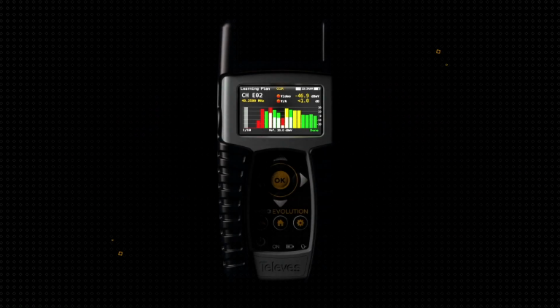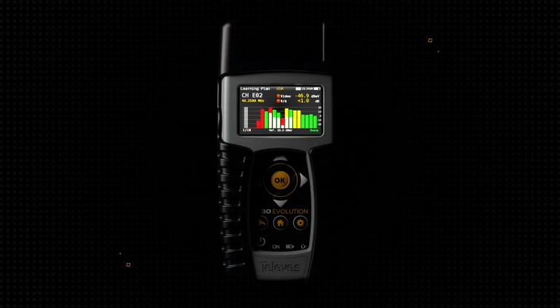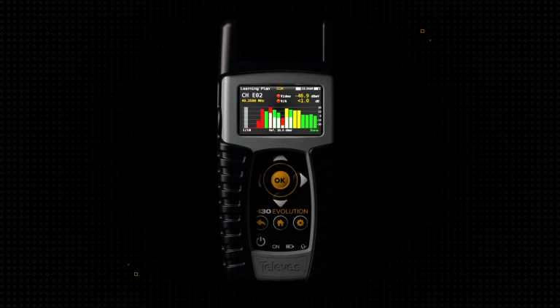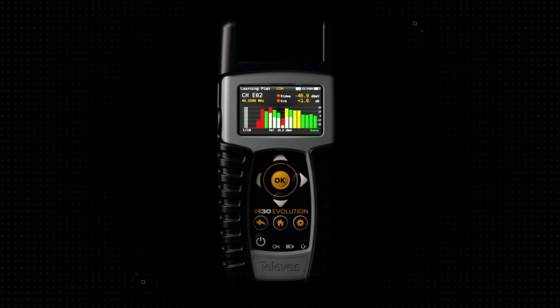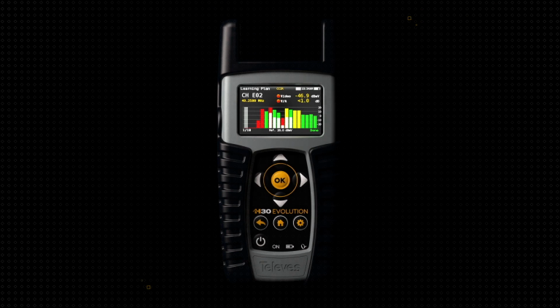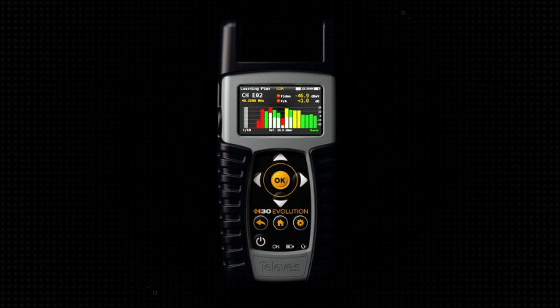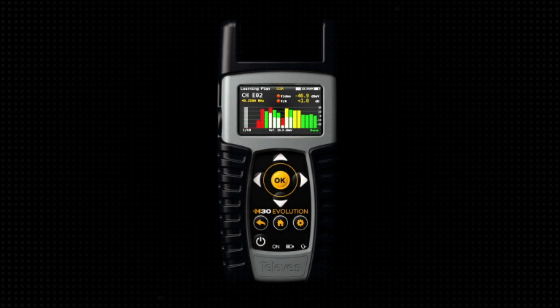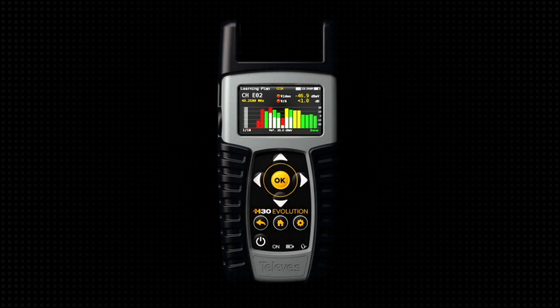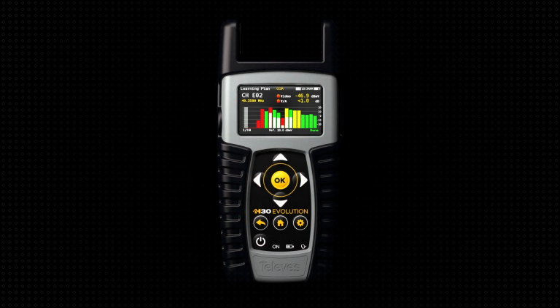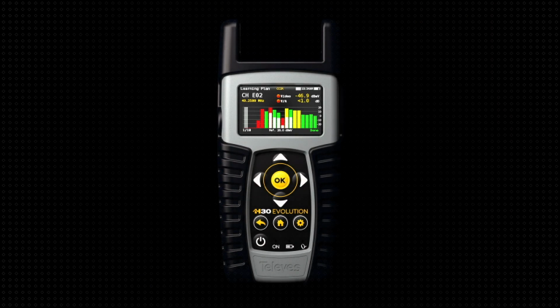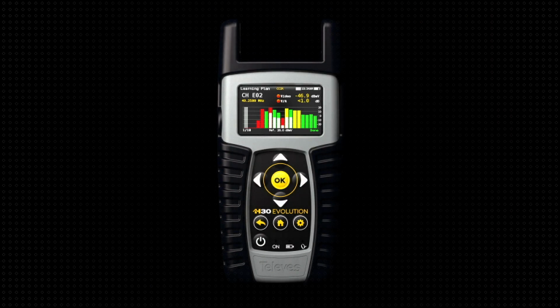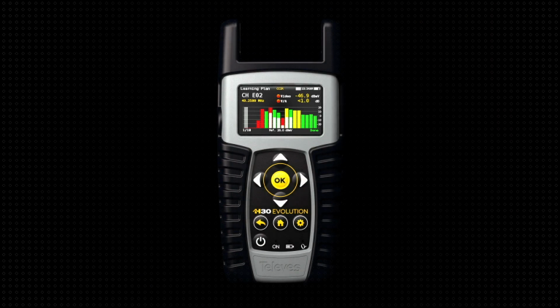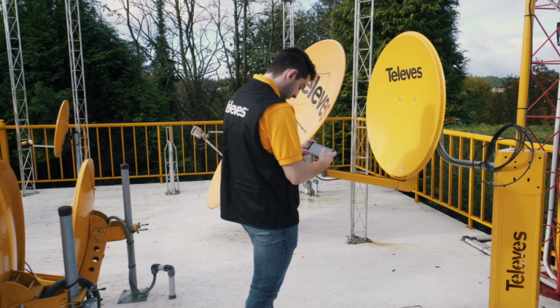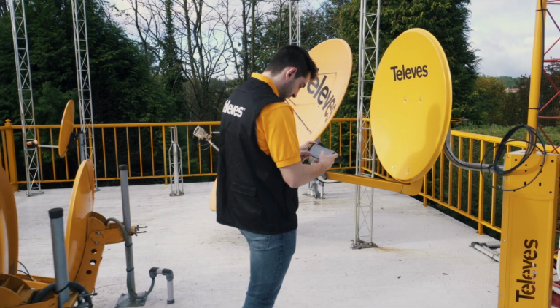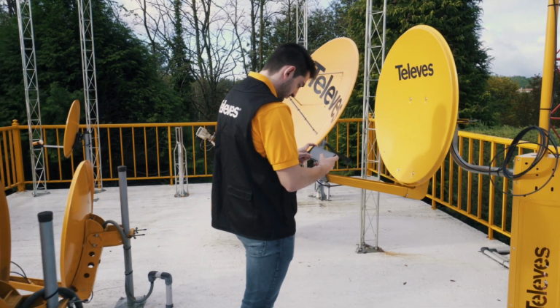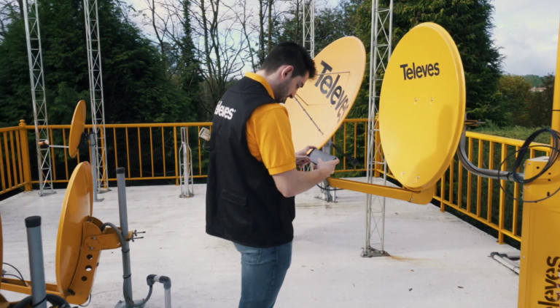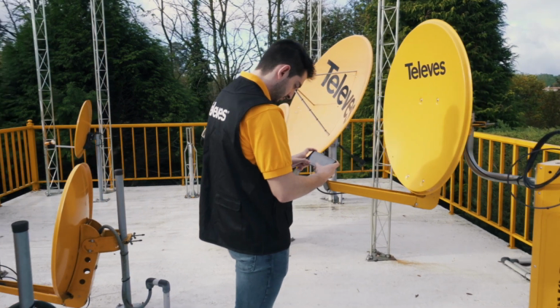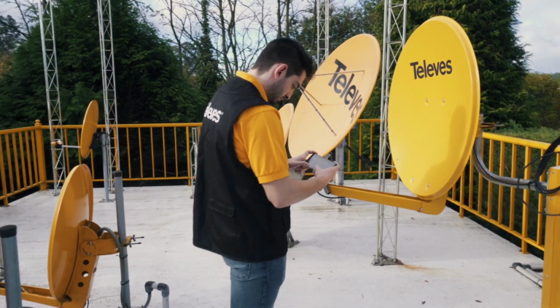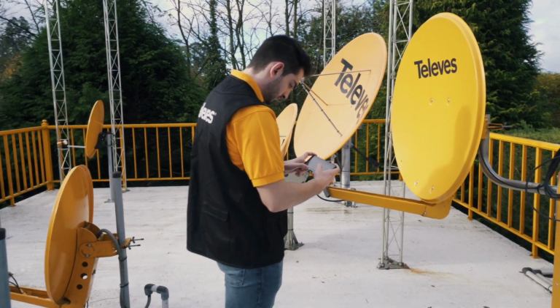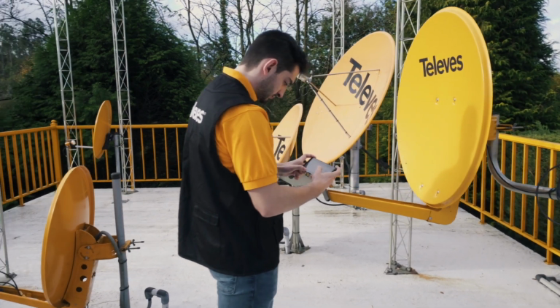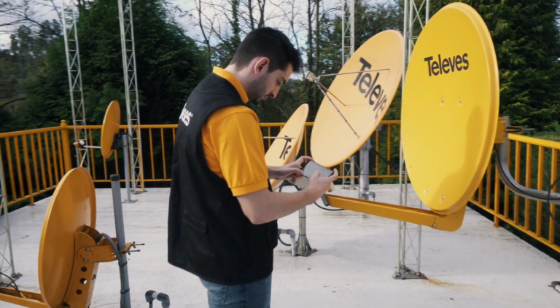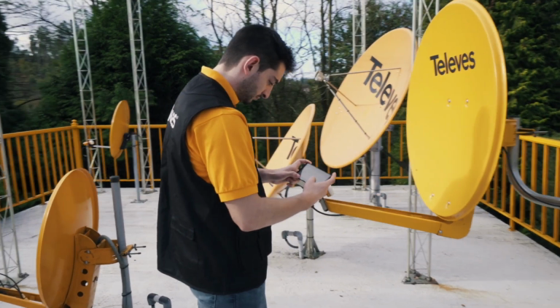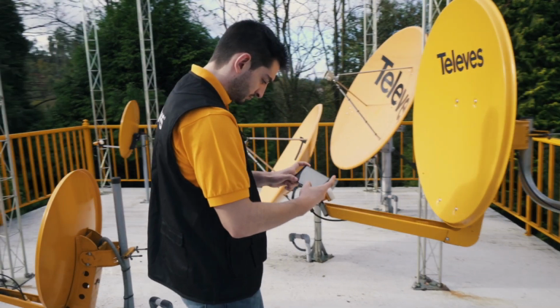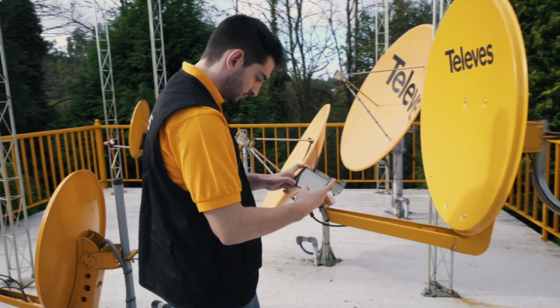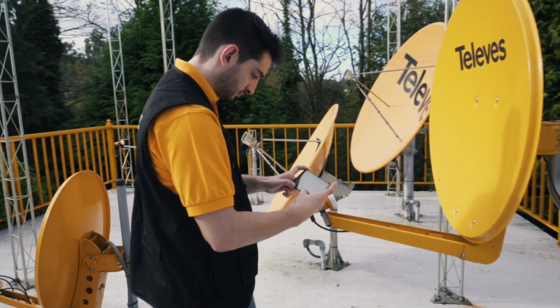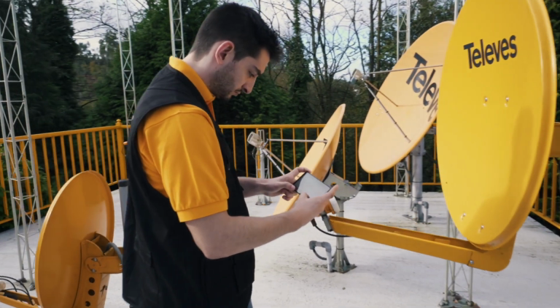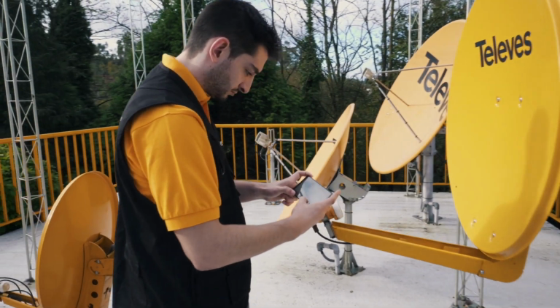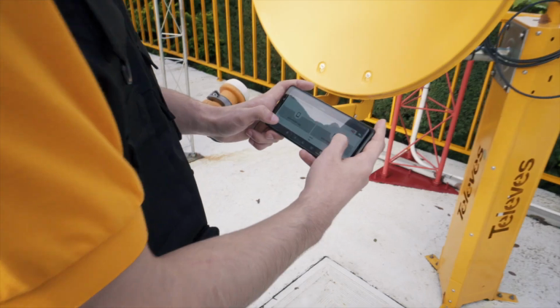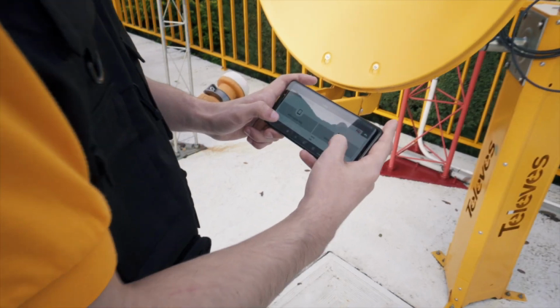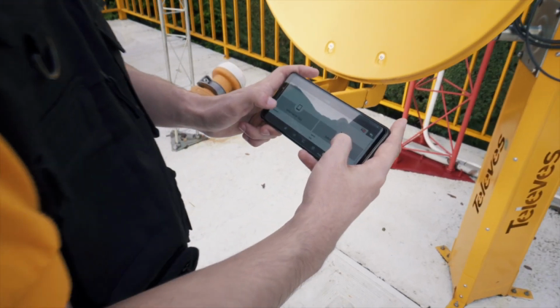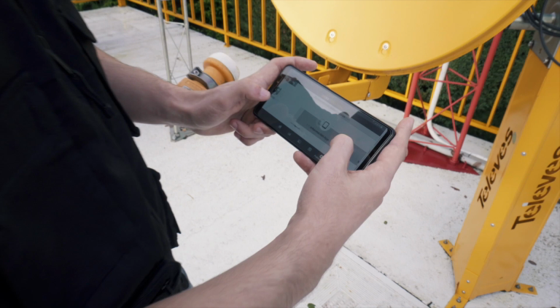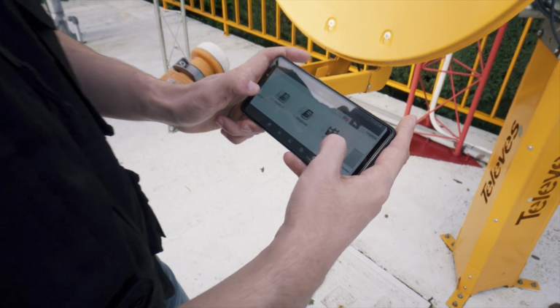Televes introduces the H30 Evolution, a new multi-standard meter with revolutionary functionalities.